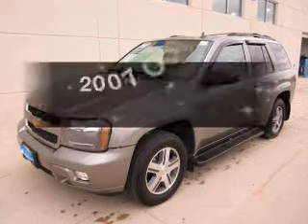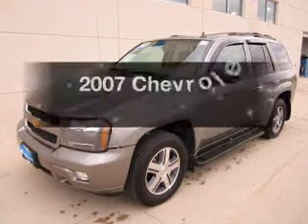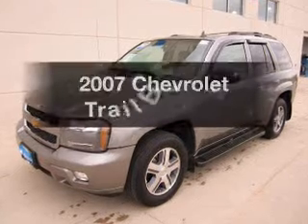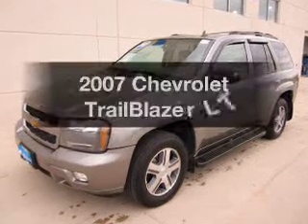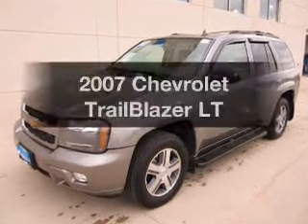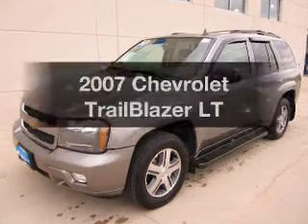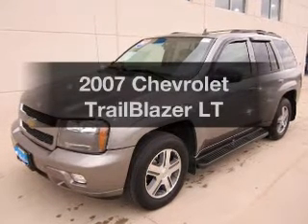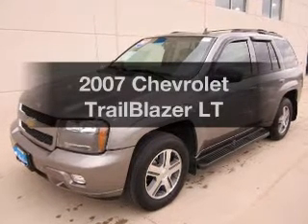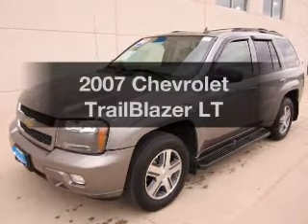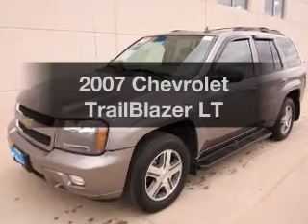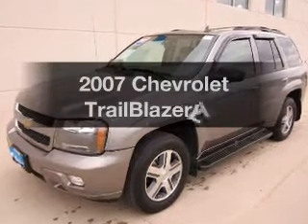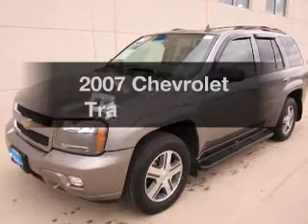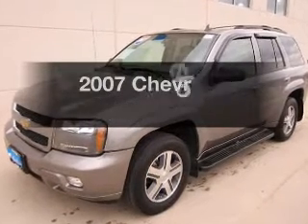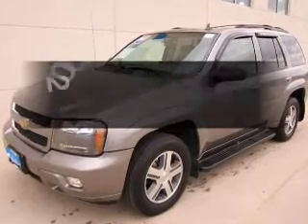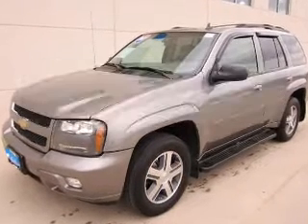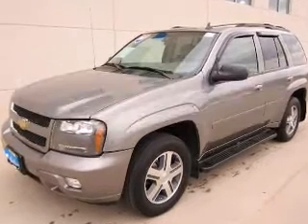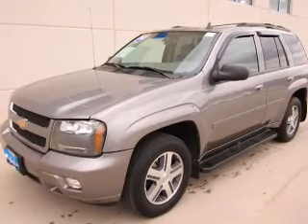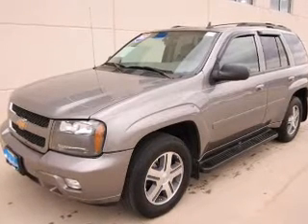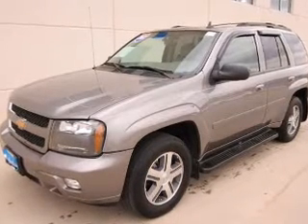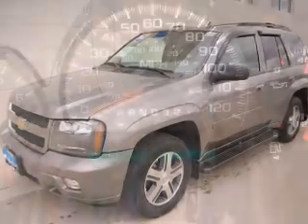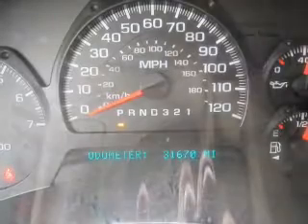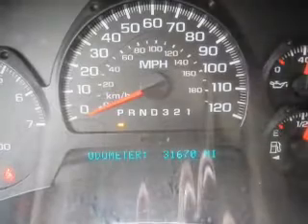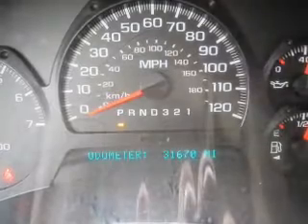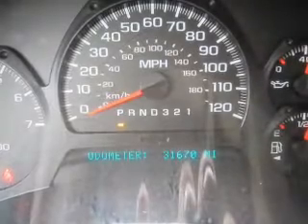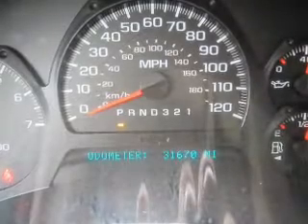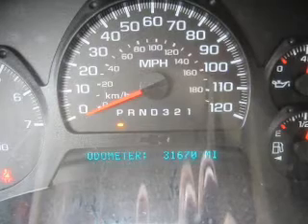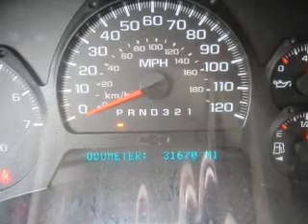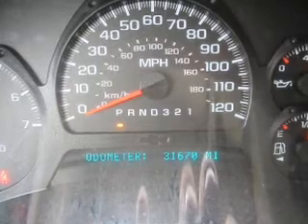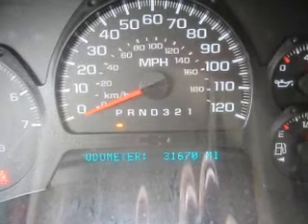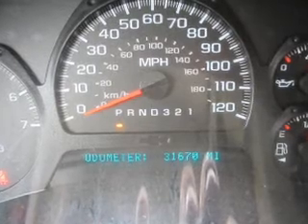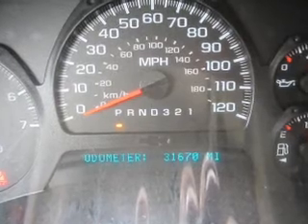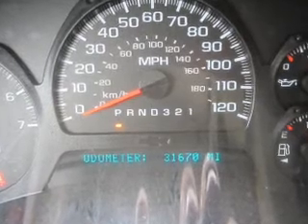Introducing the 2007 Chevrolet Trailblazer. If you're looking for an automobile with great attributes, look no further.